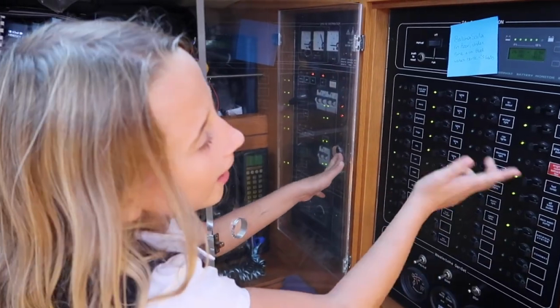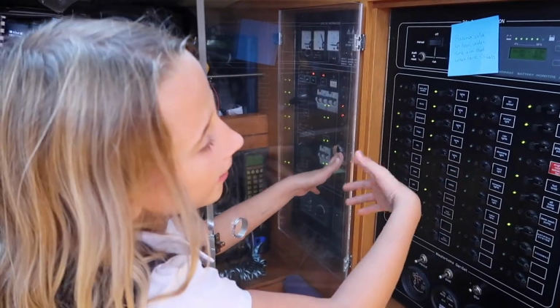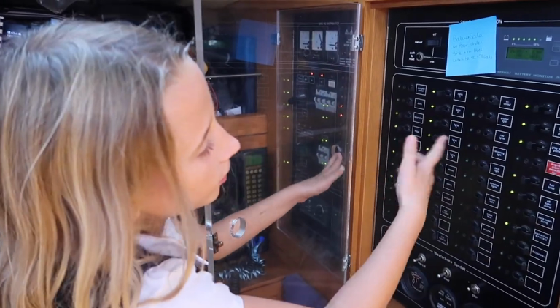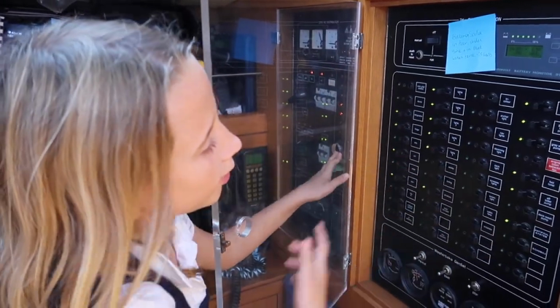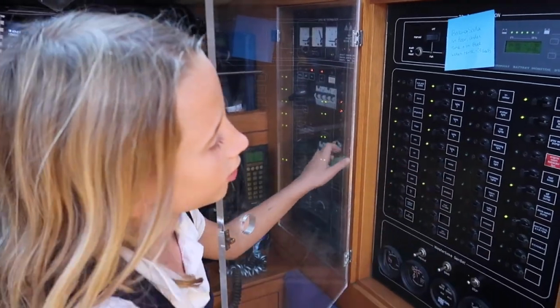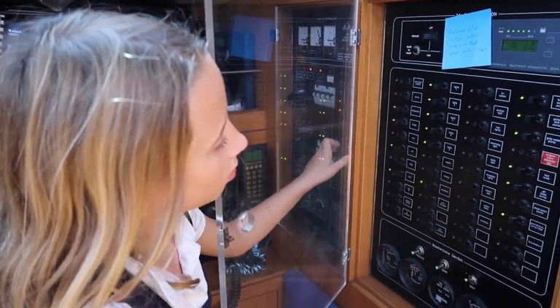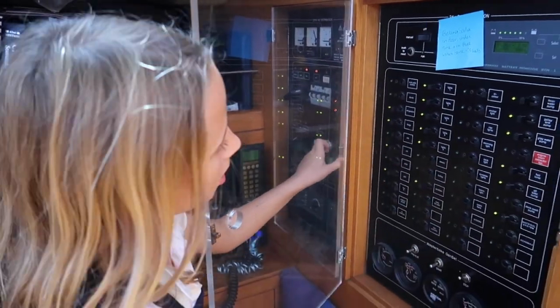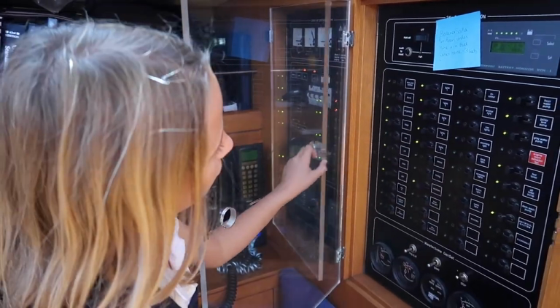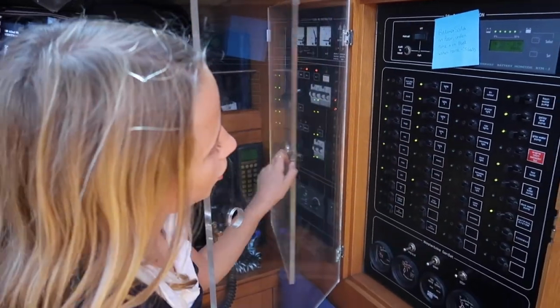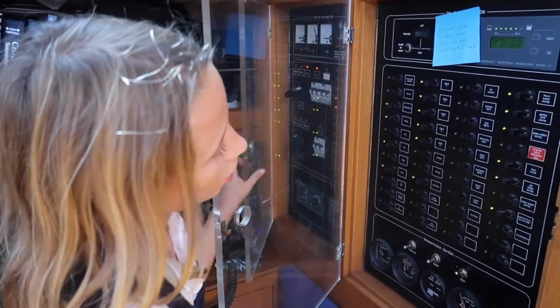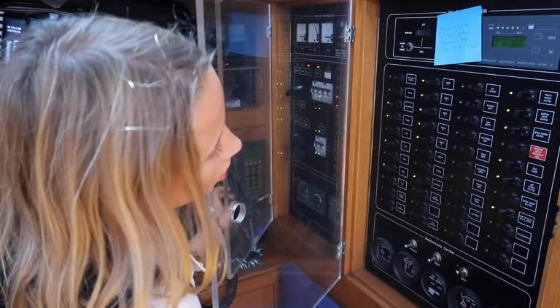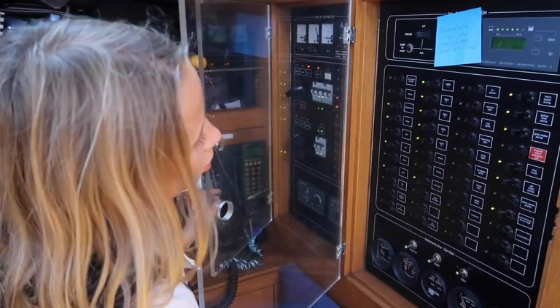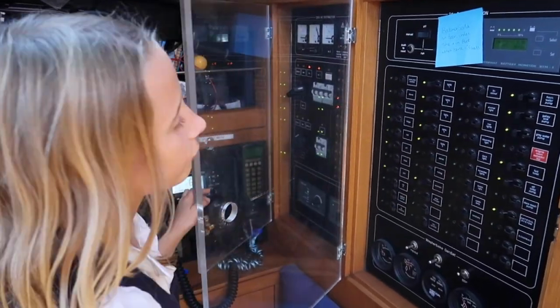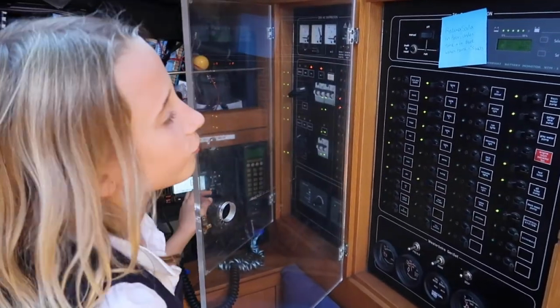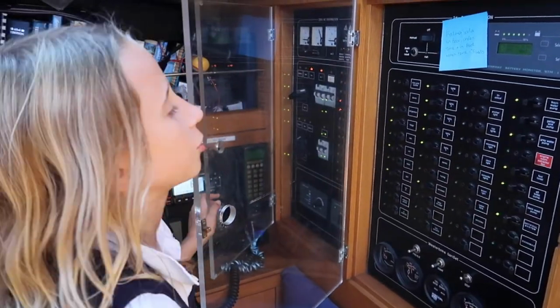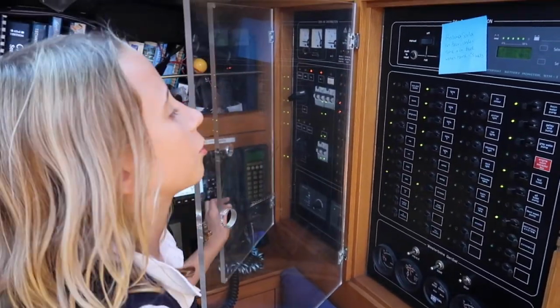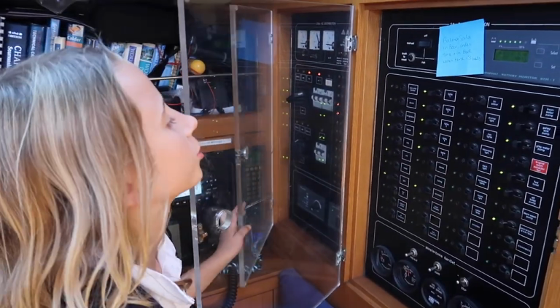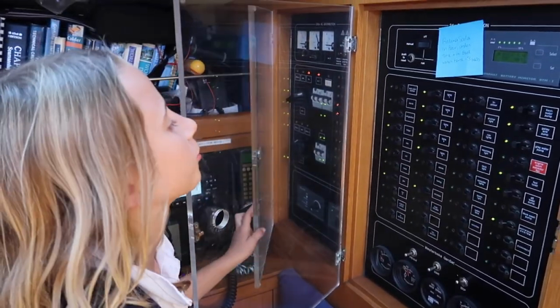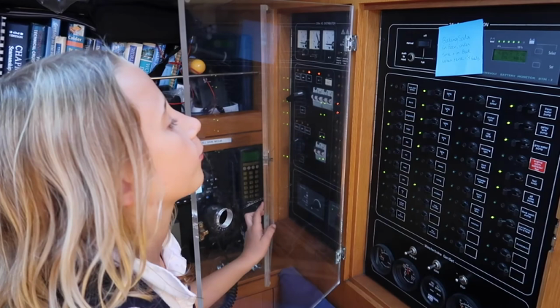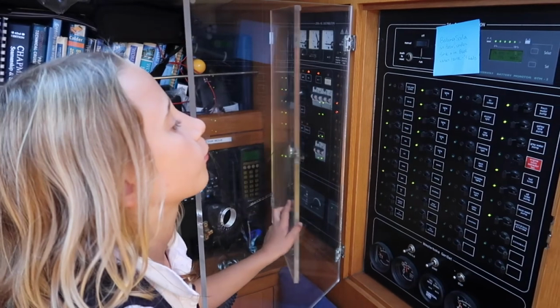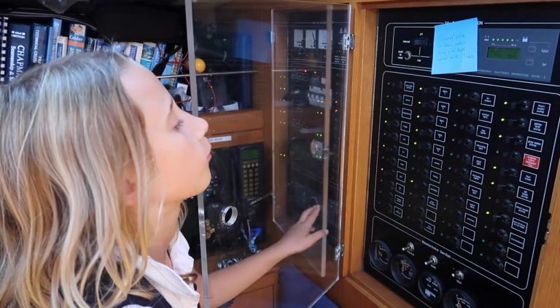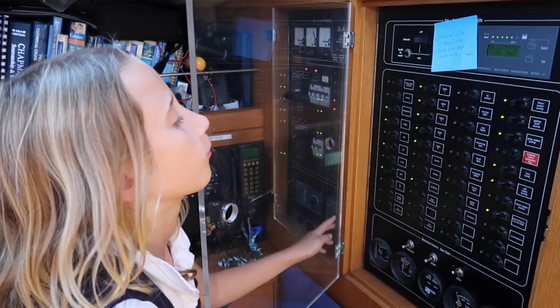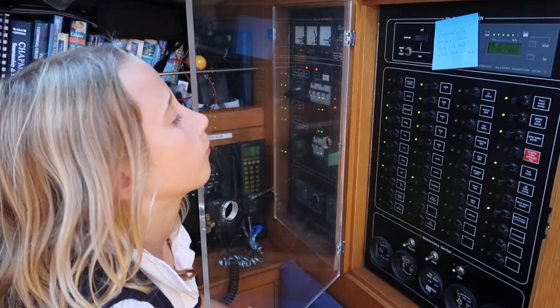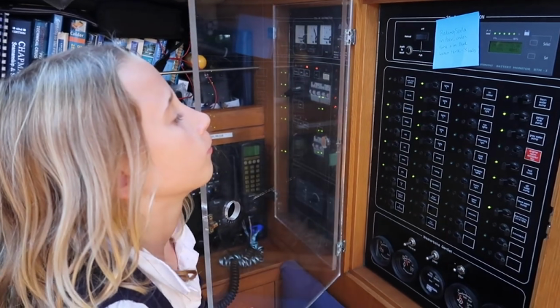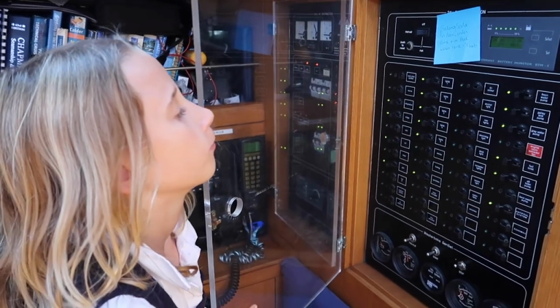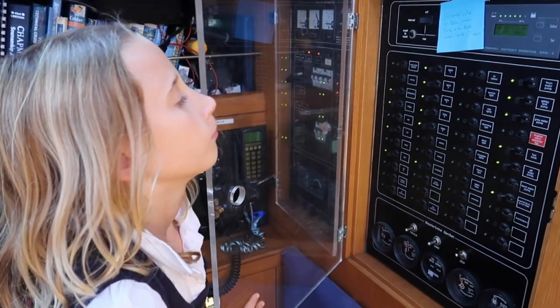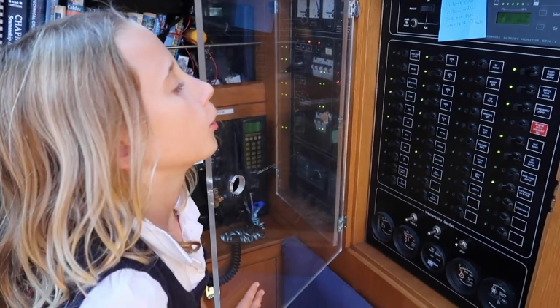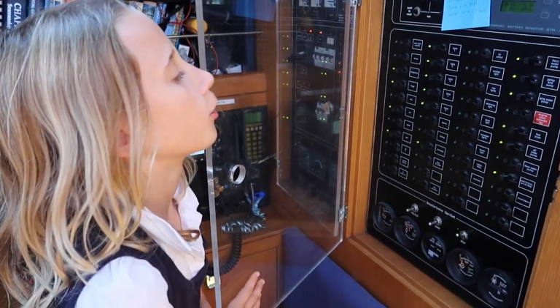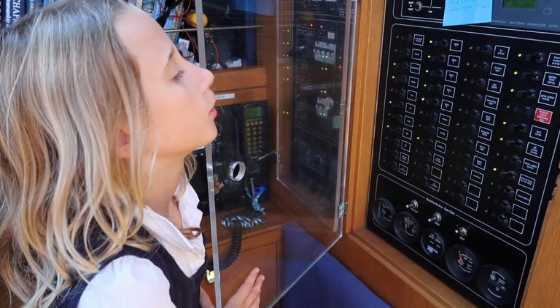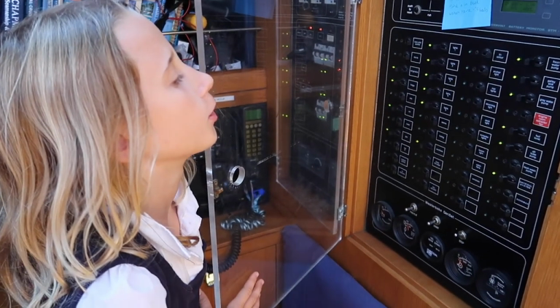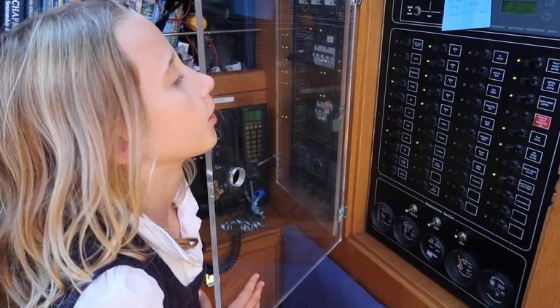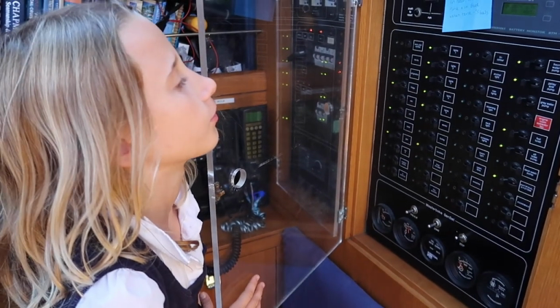We can't ride the boat without this because these are all the electronic things, and to switch them off and on.